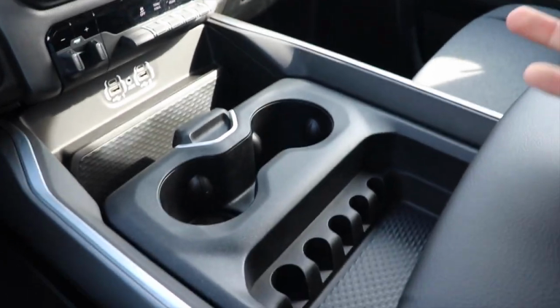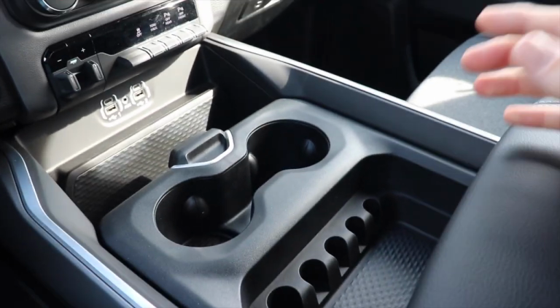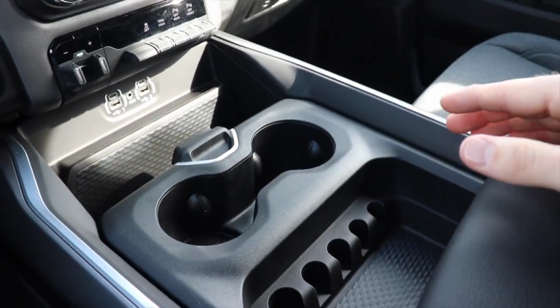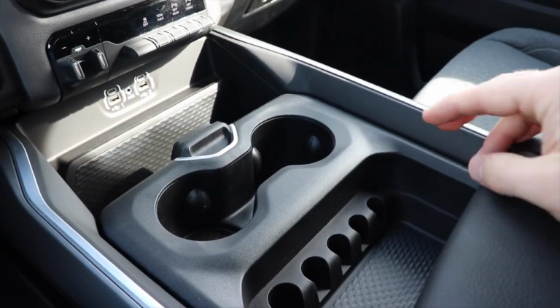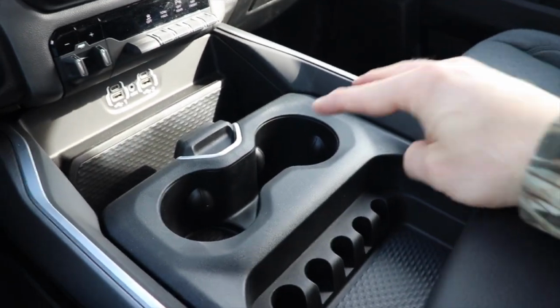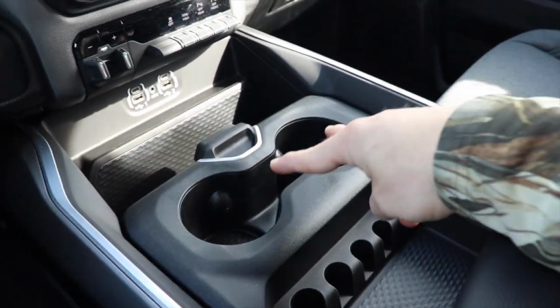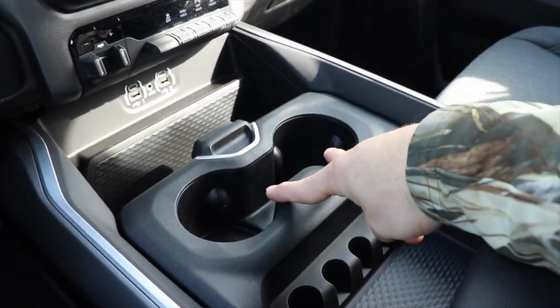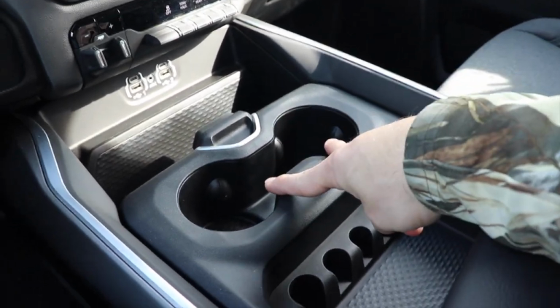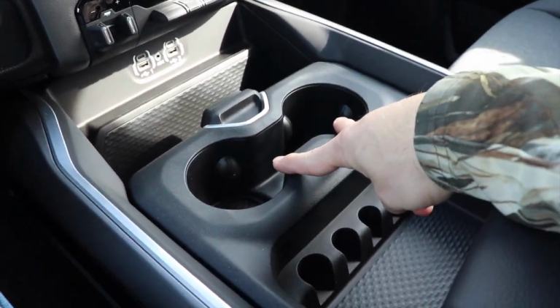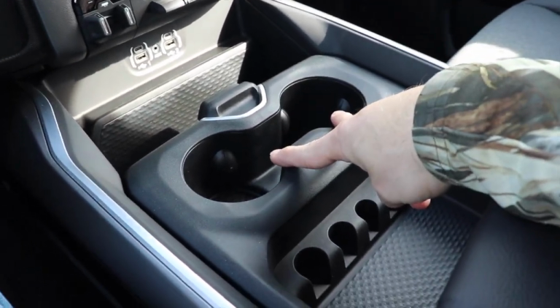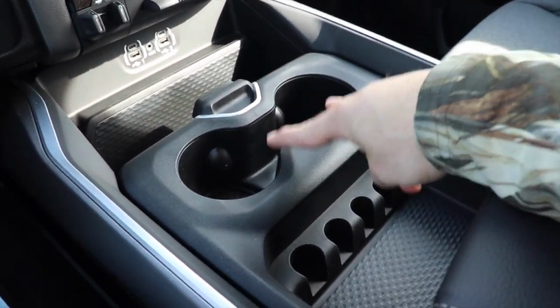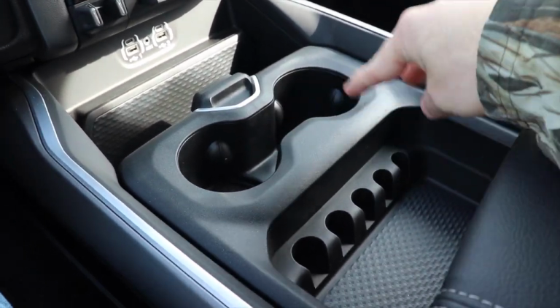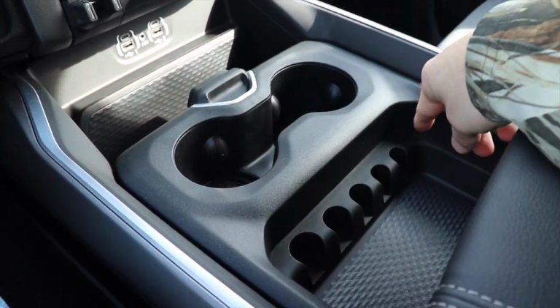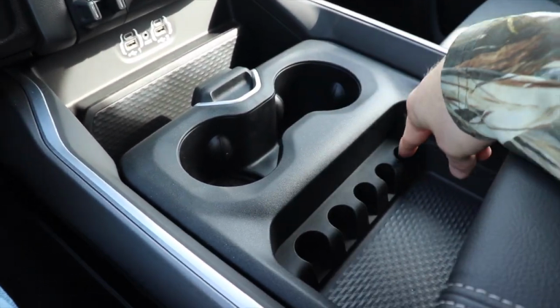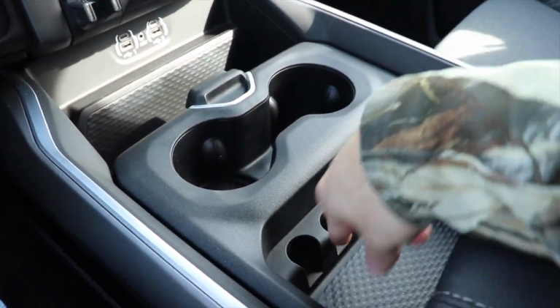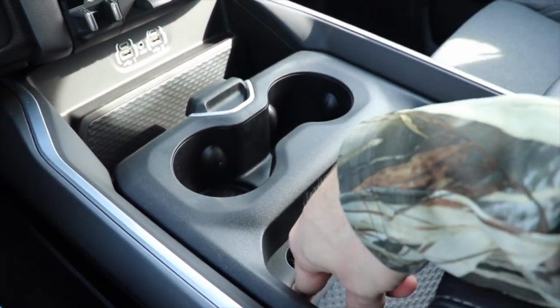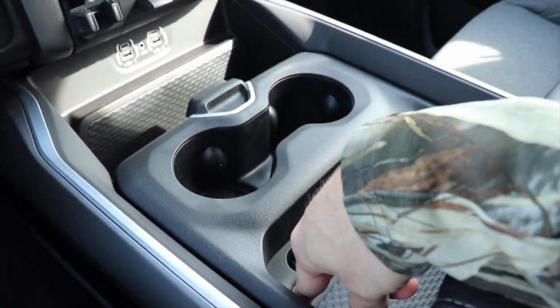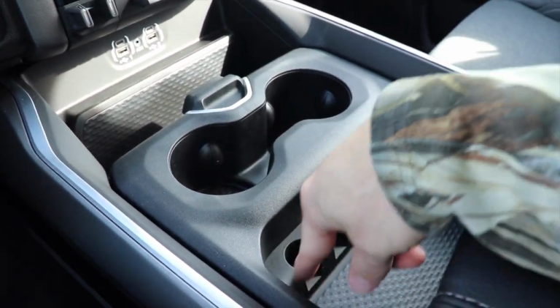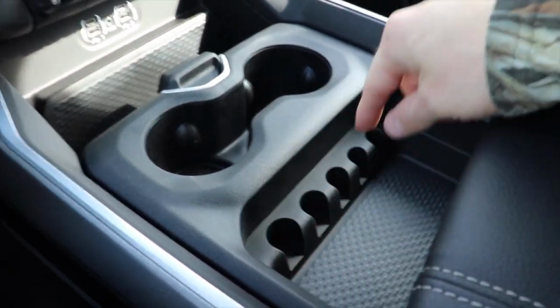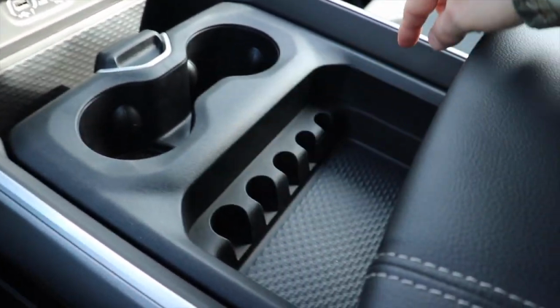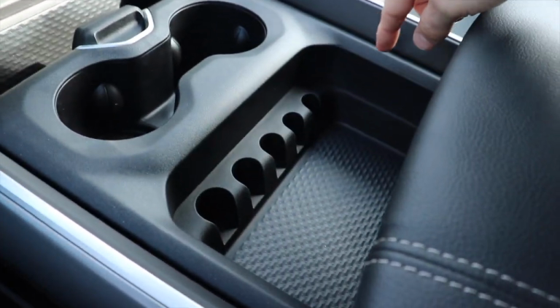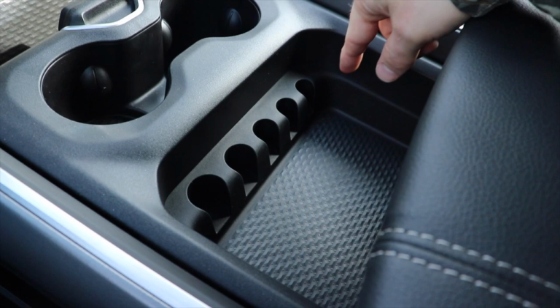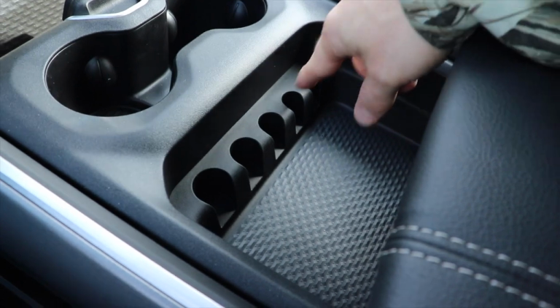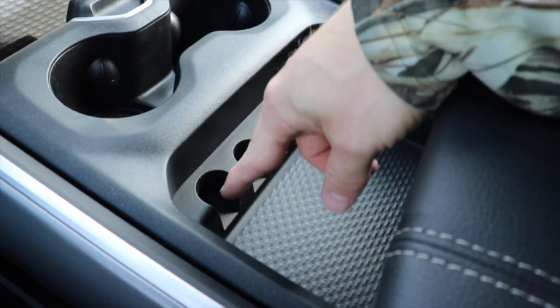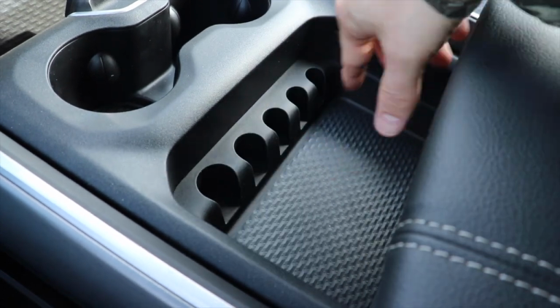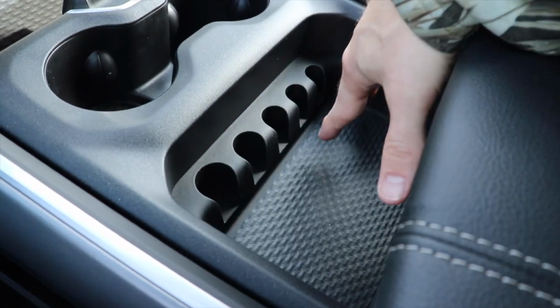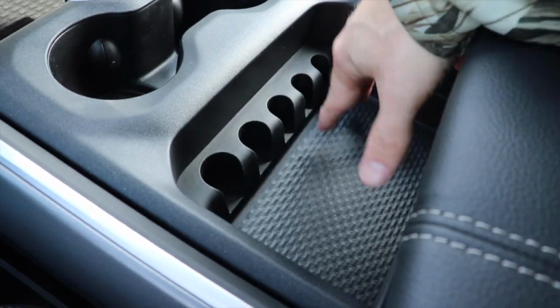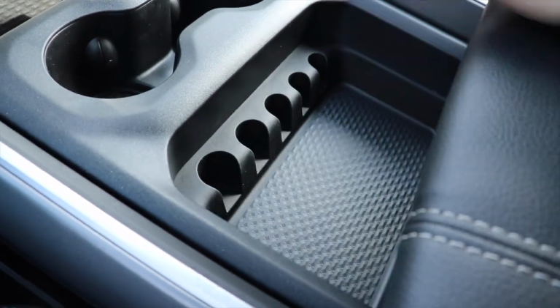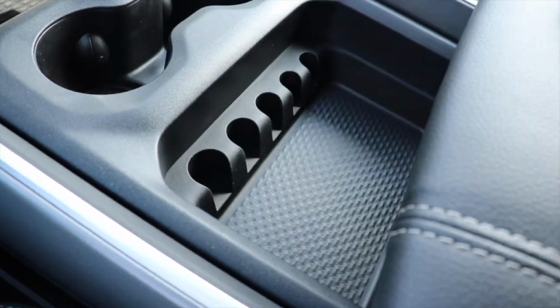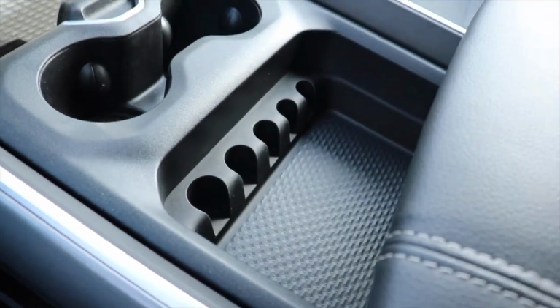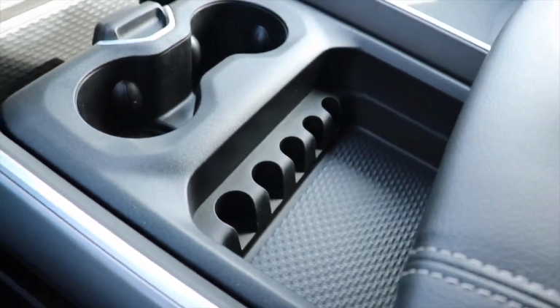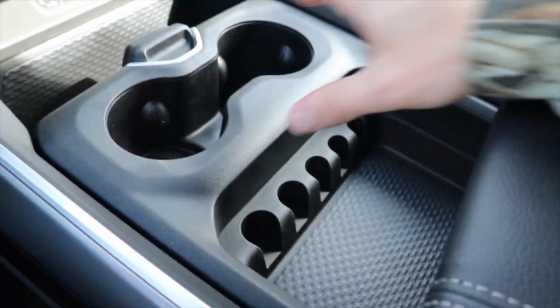First position gives you access to two cup holders, storage tray for change, and then your regular storage tray.